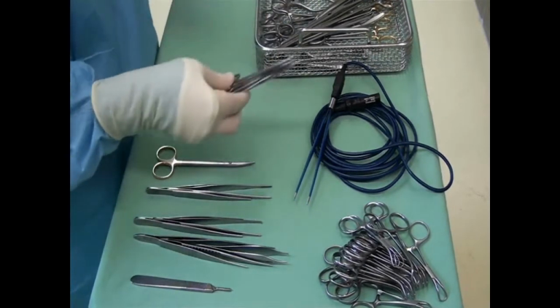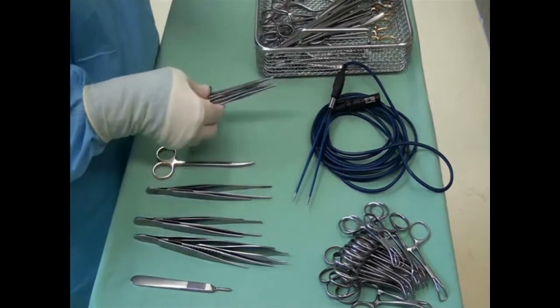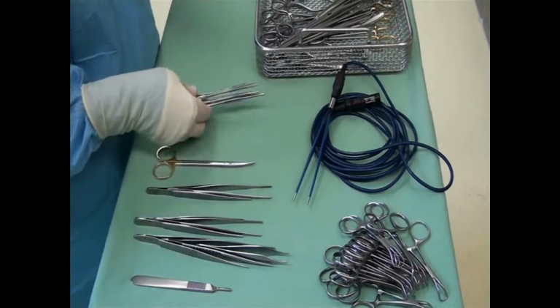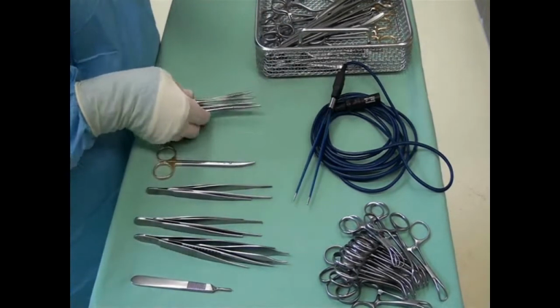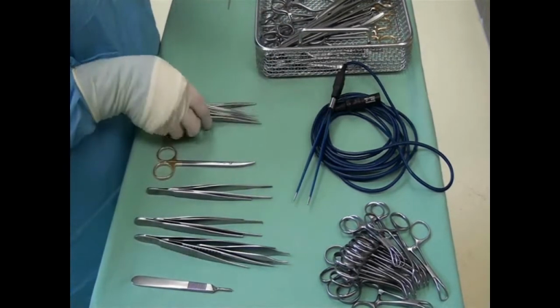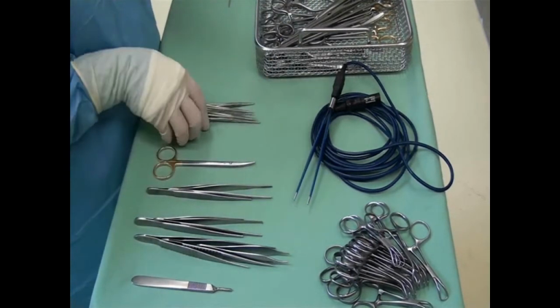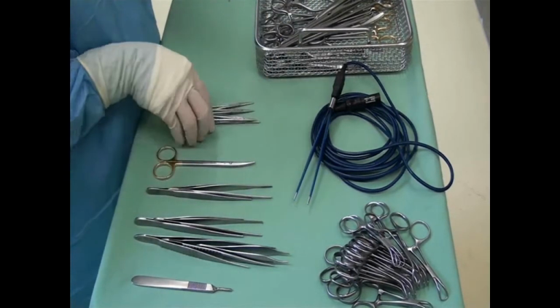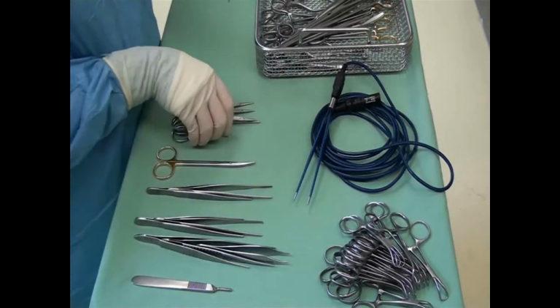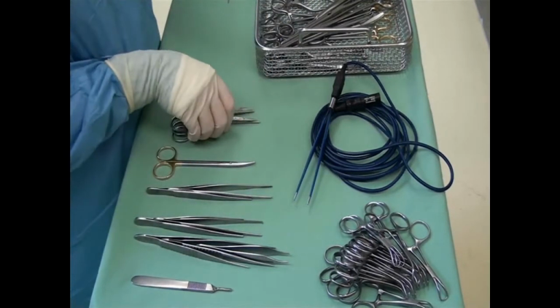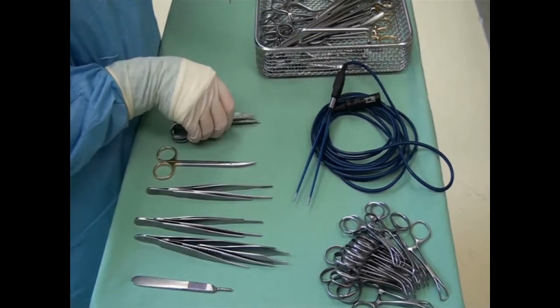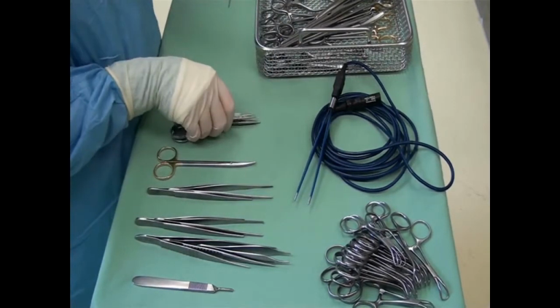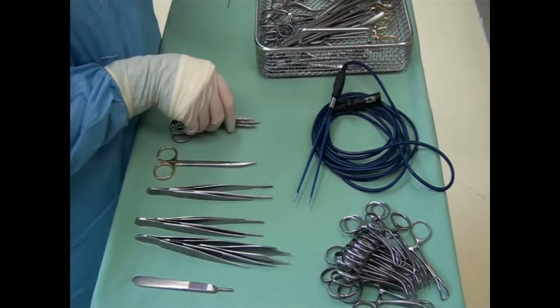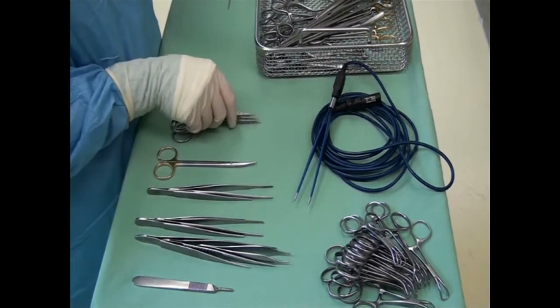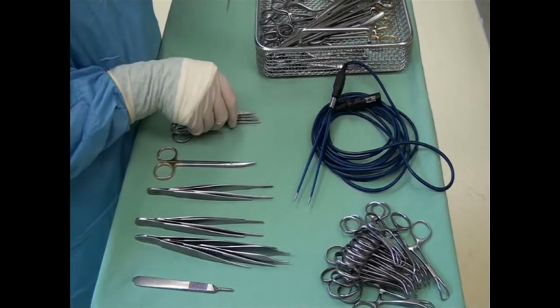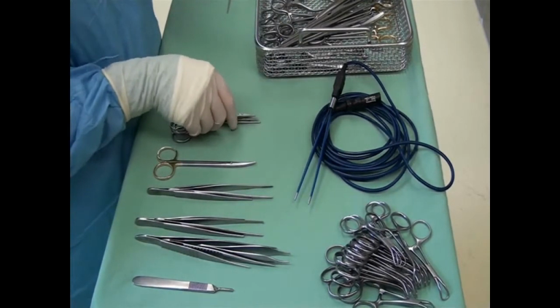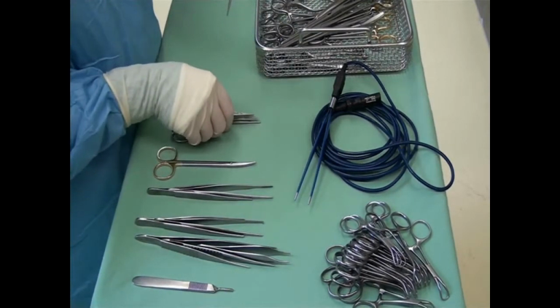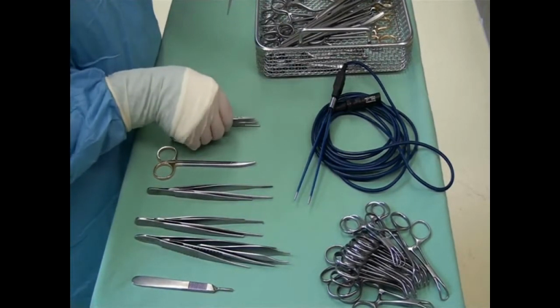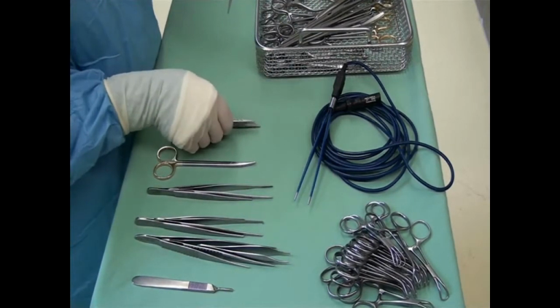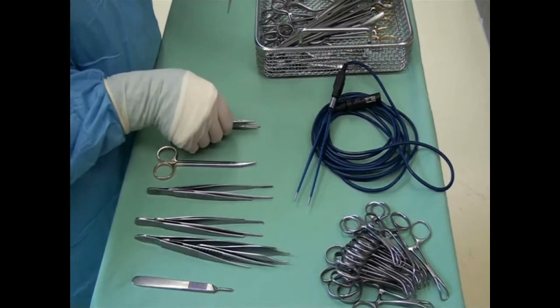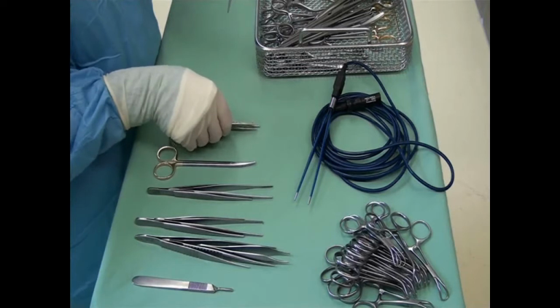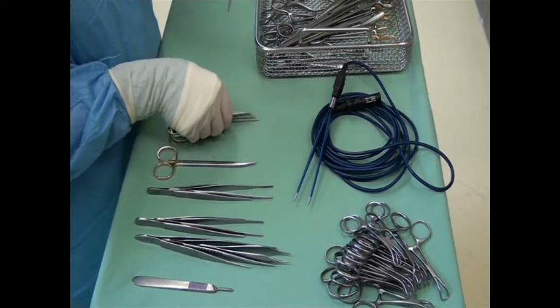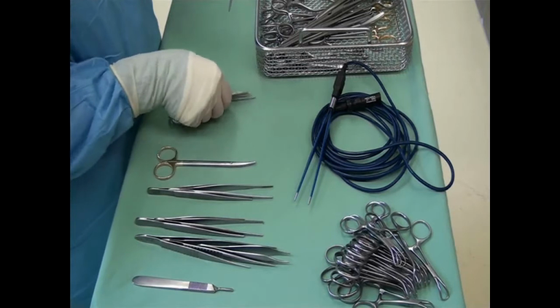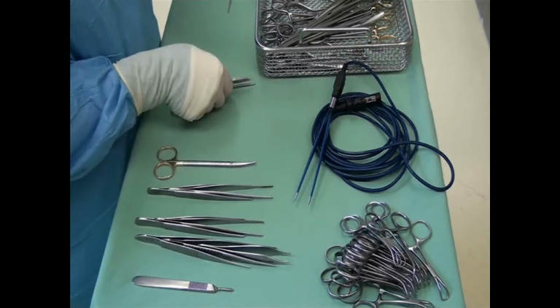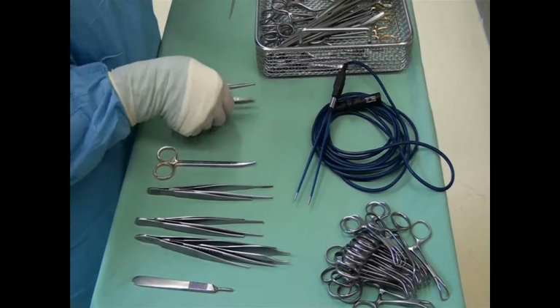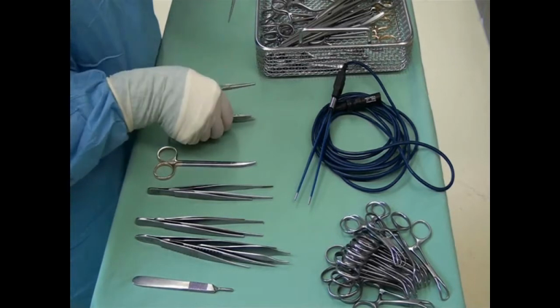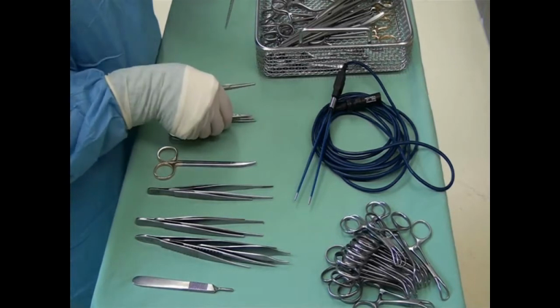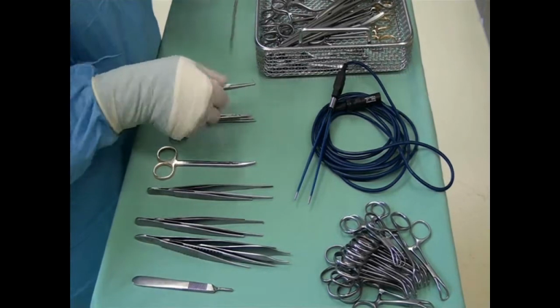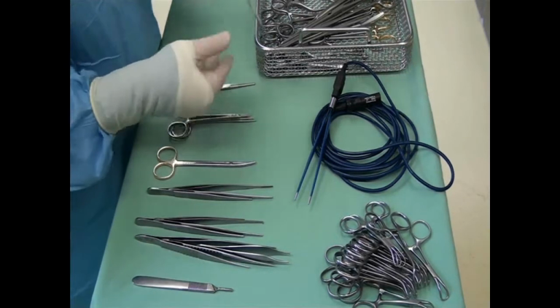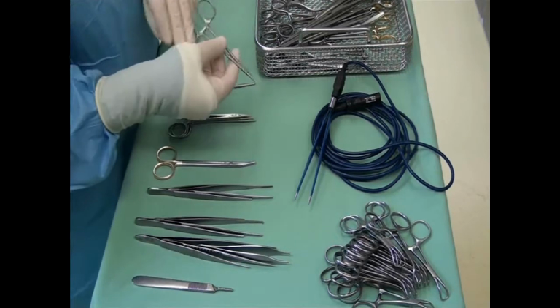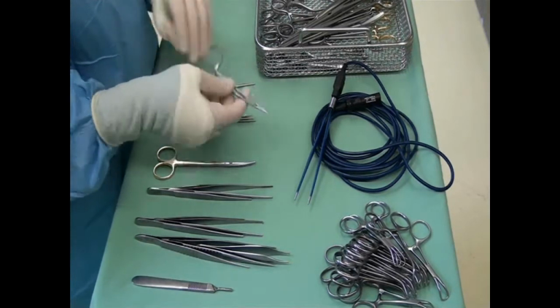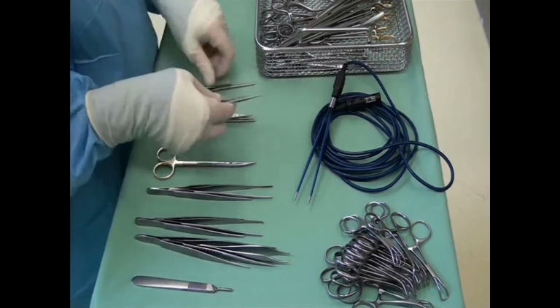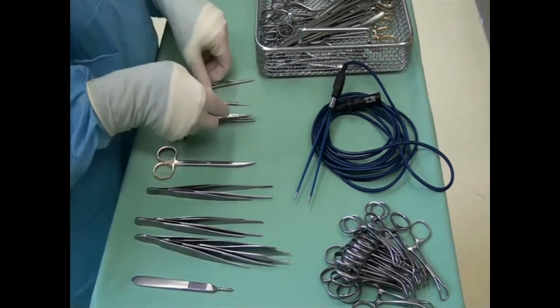Then several small hemostats are arranged. These are also known as mosquito forceps.